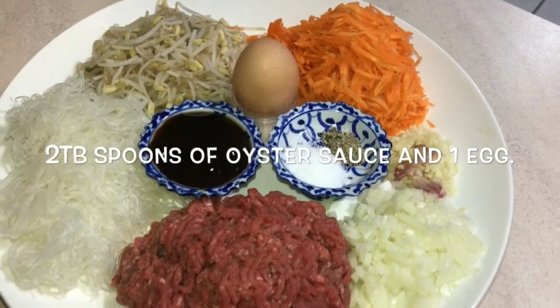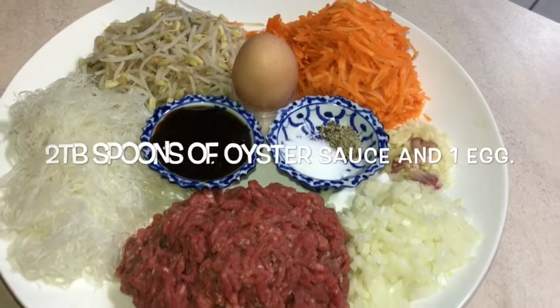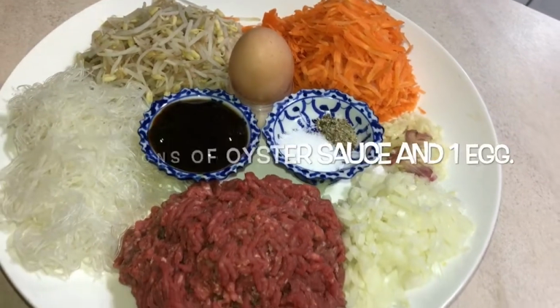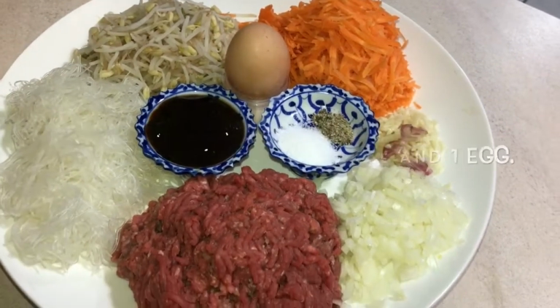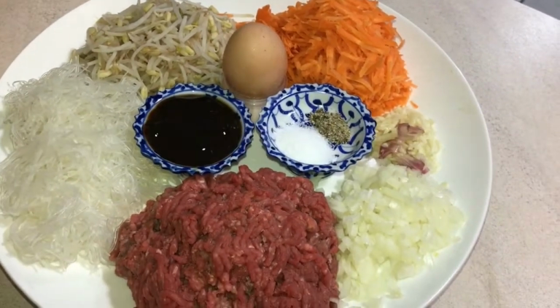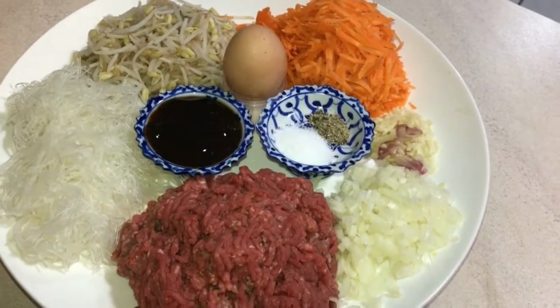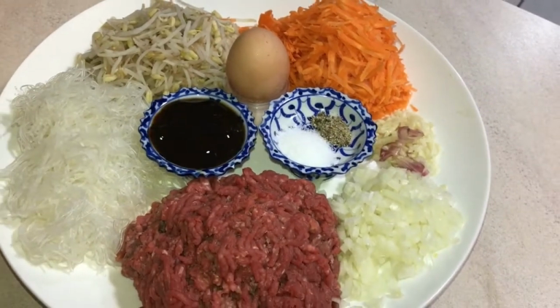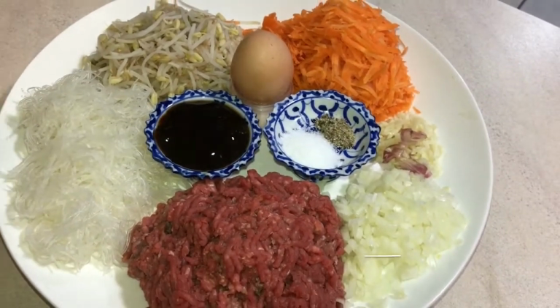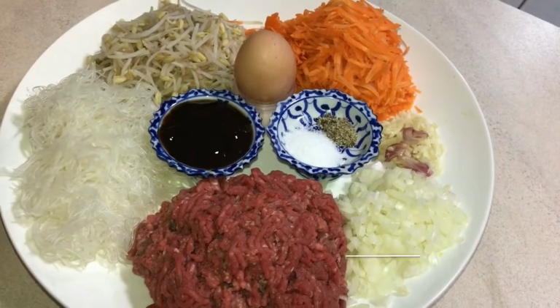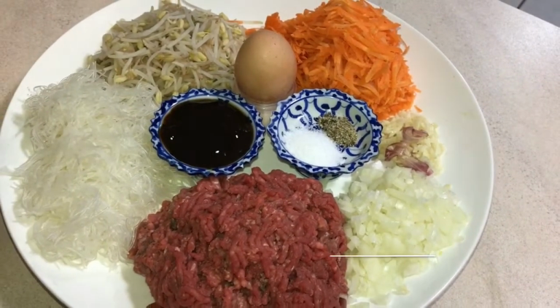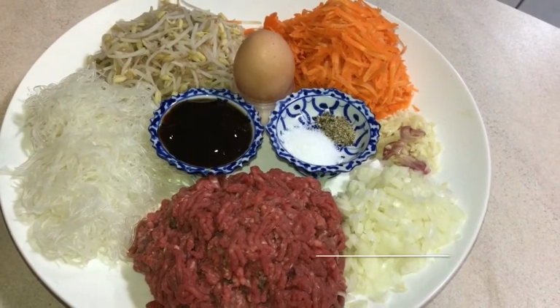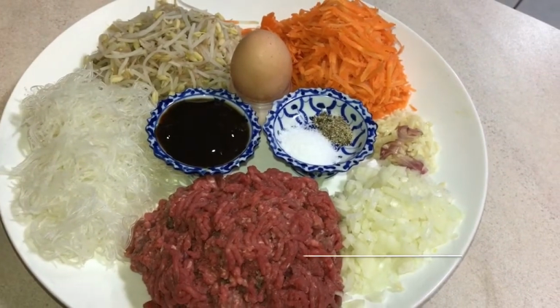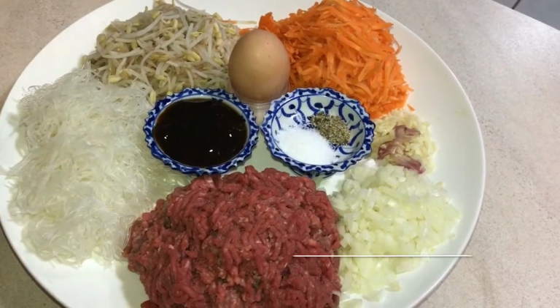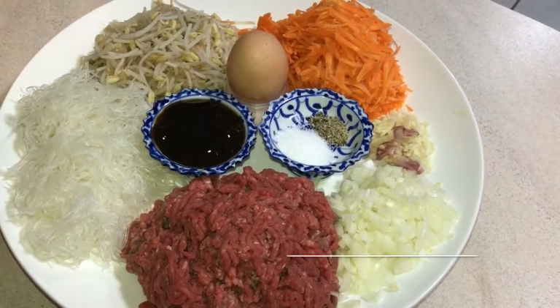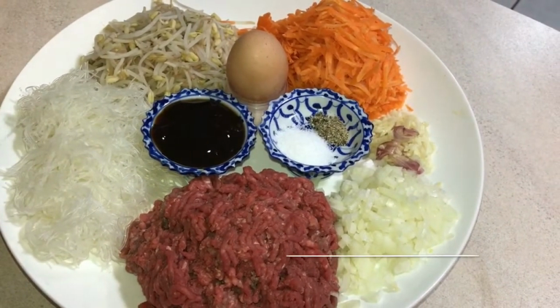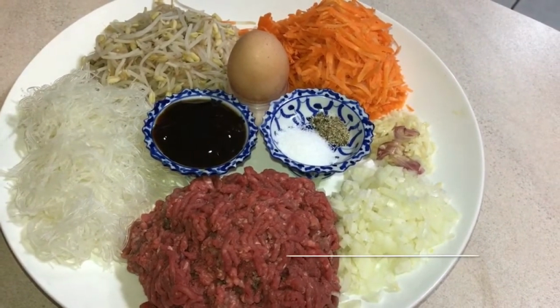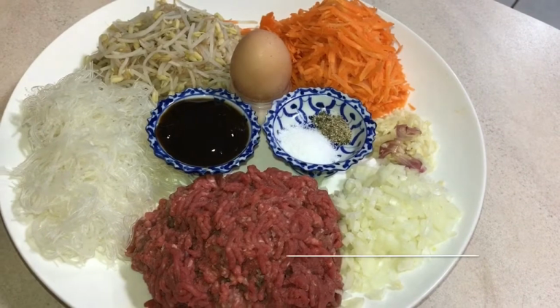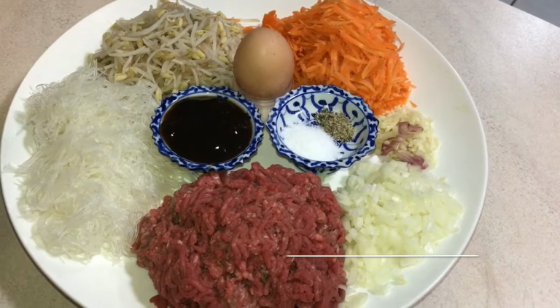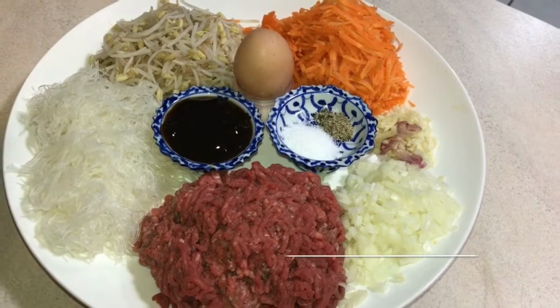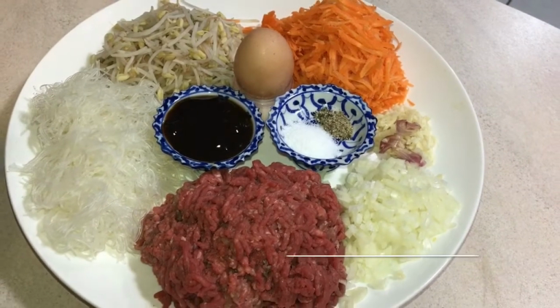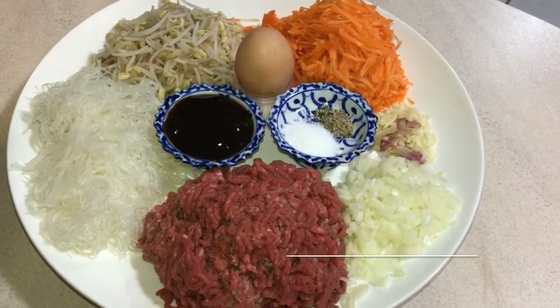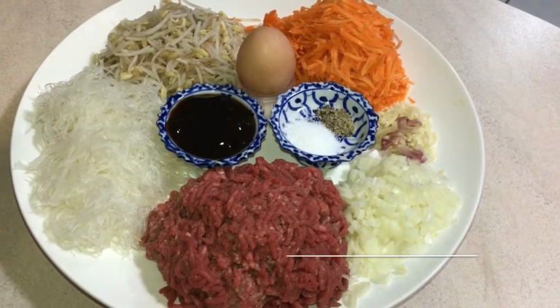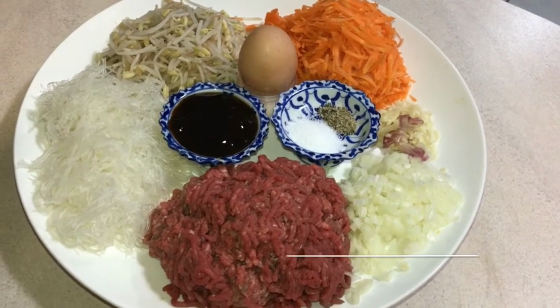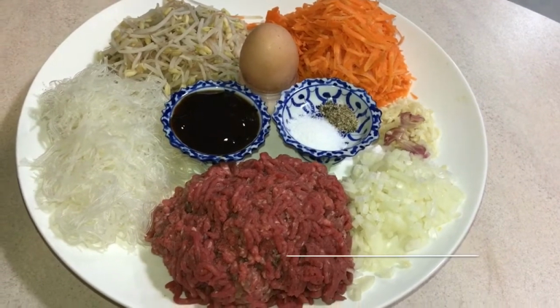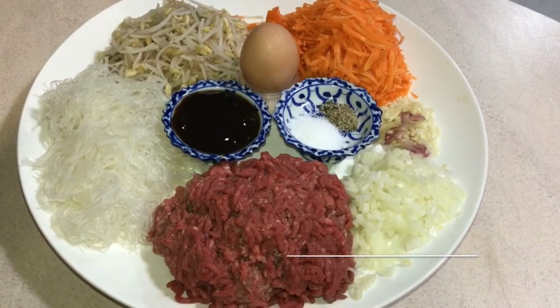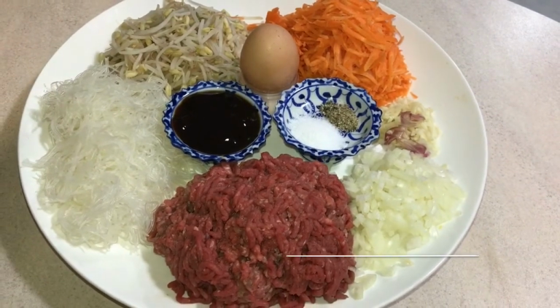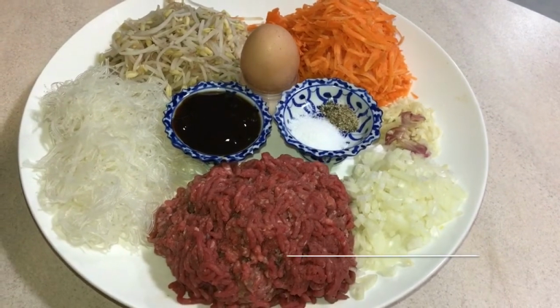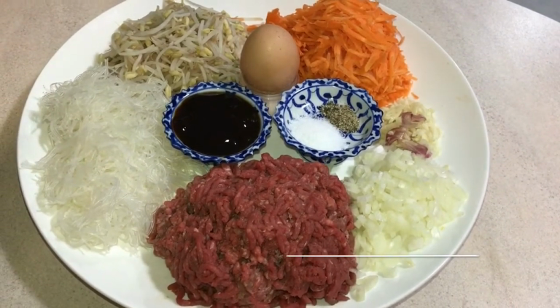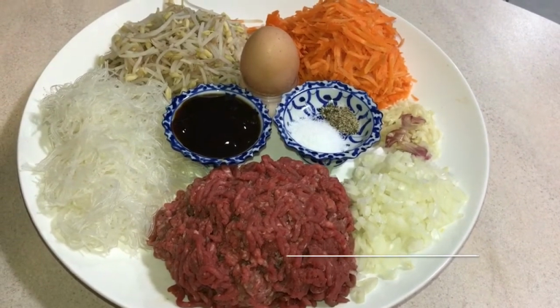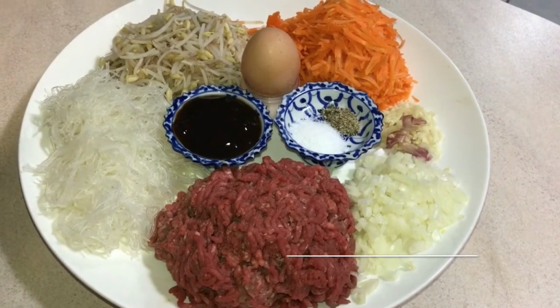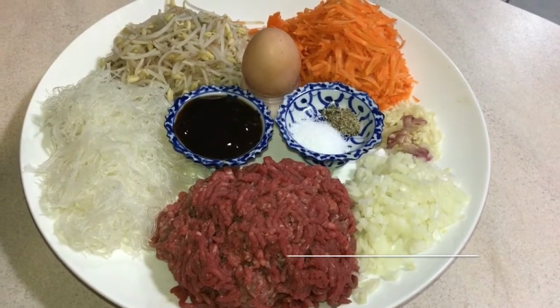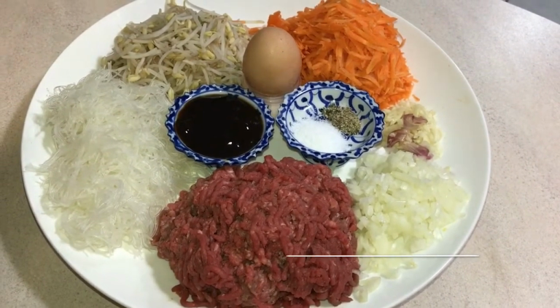I will mix all the ingredients together and wrap with spring roll wrapper.